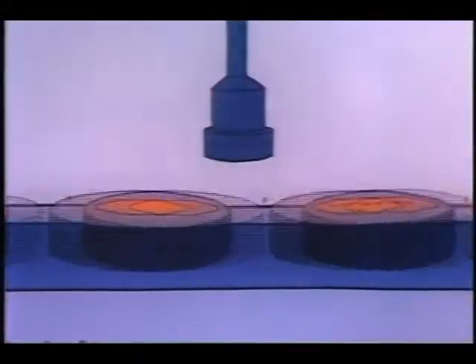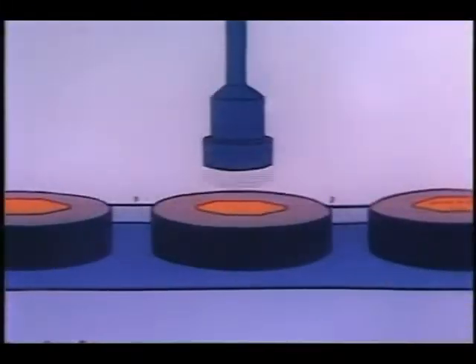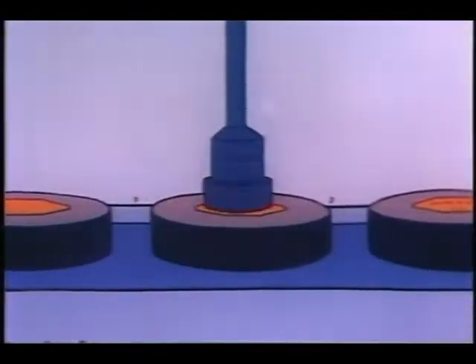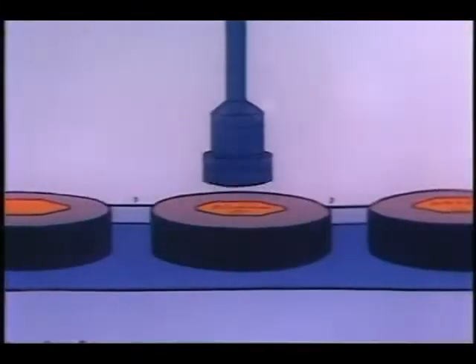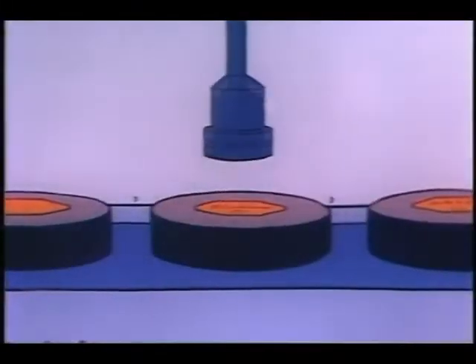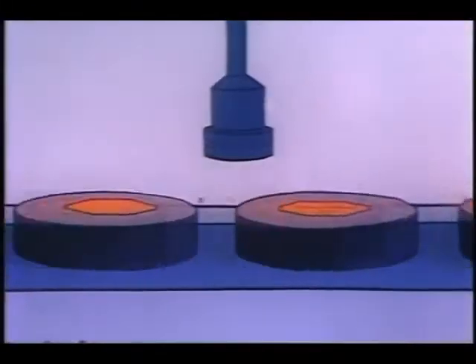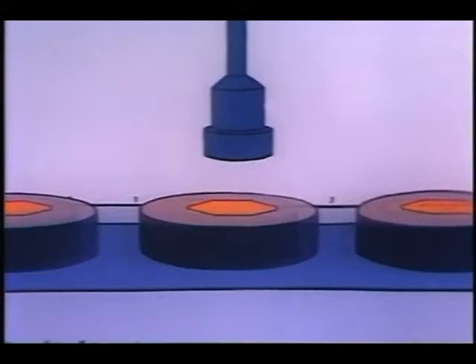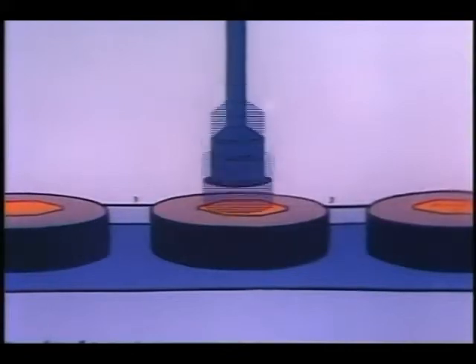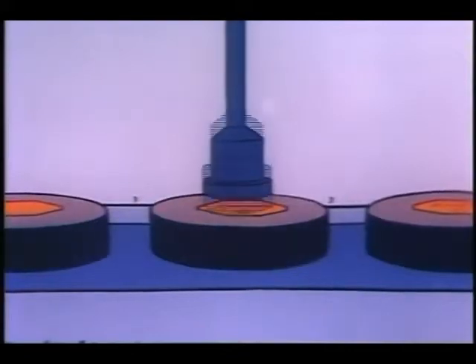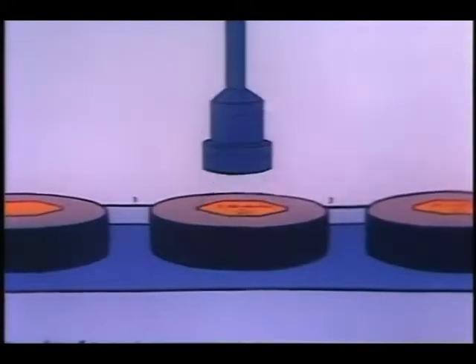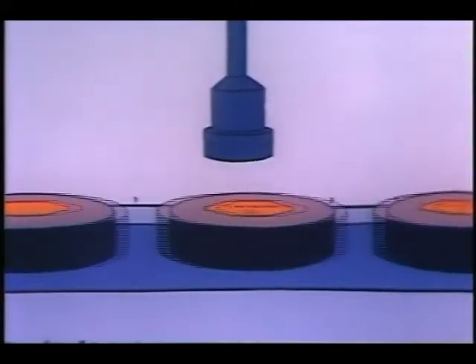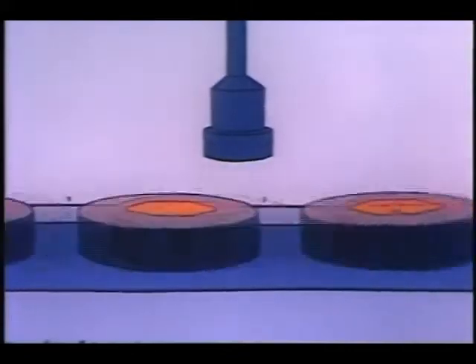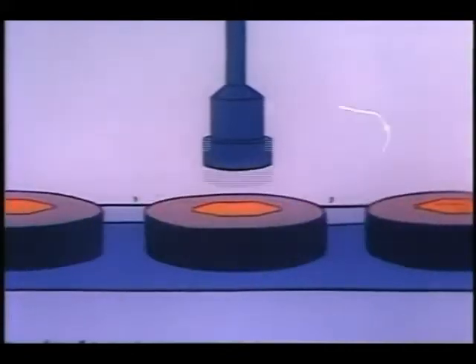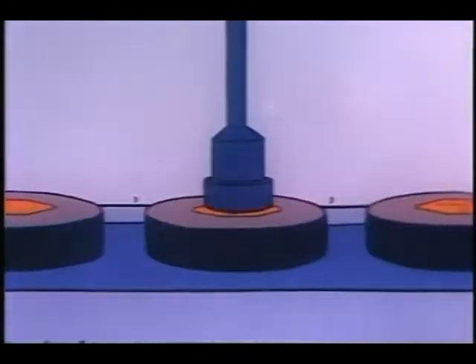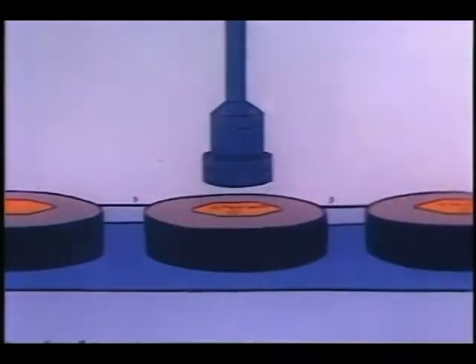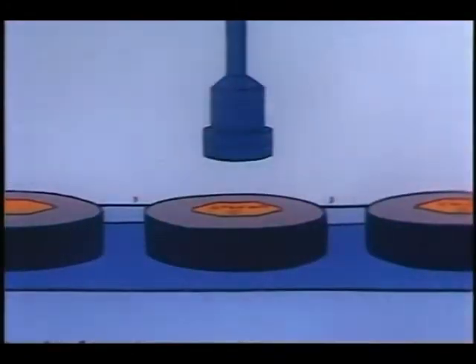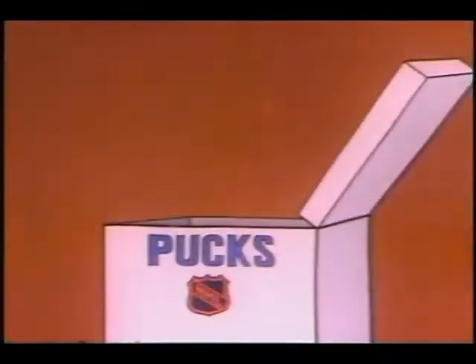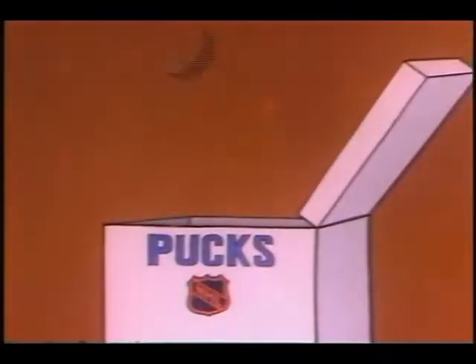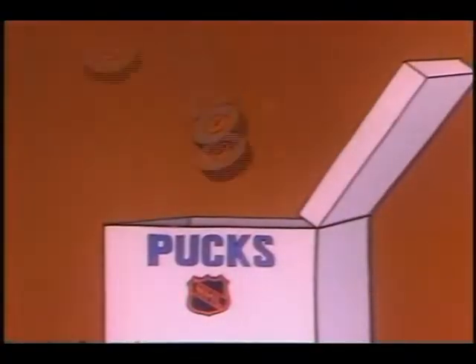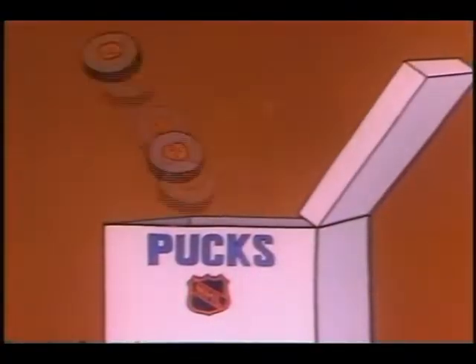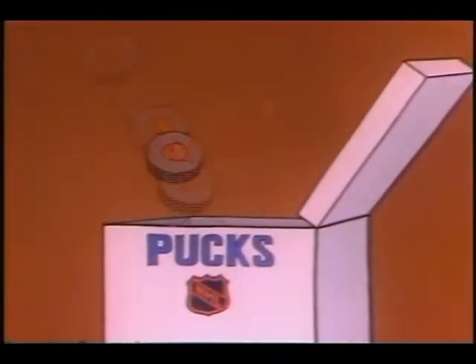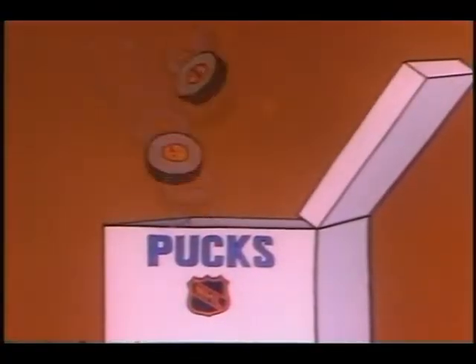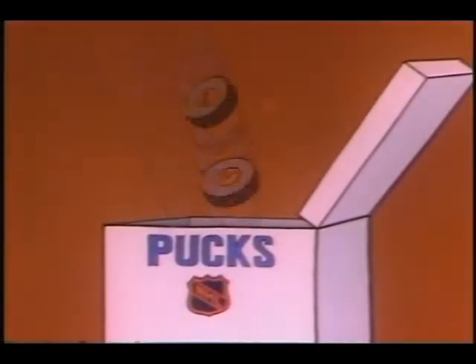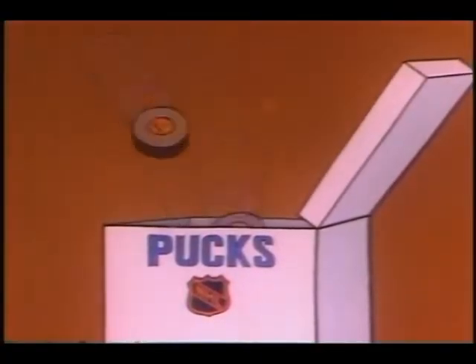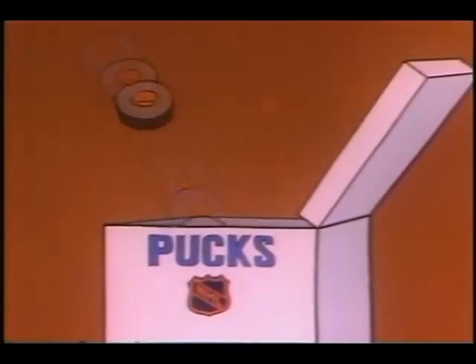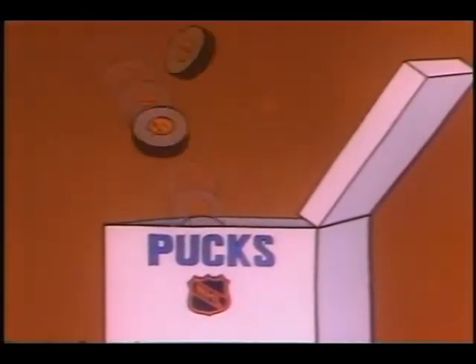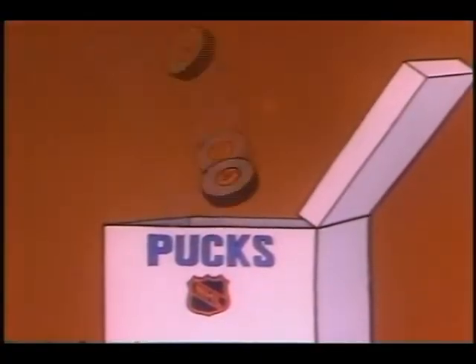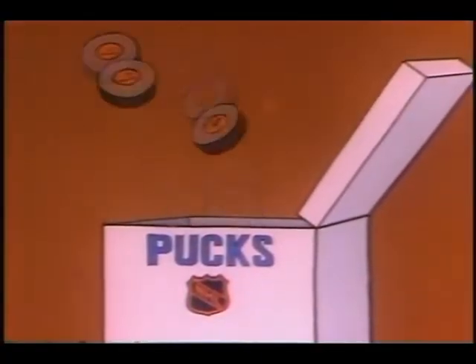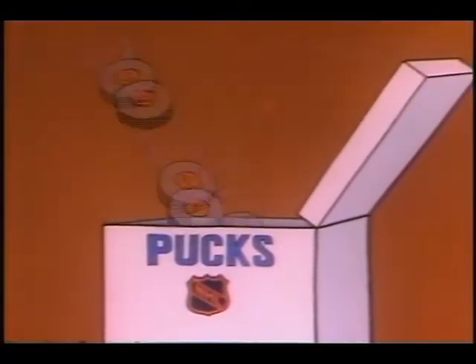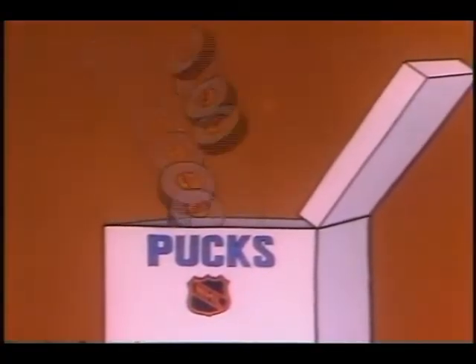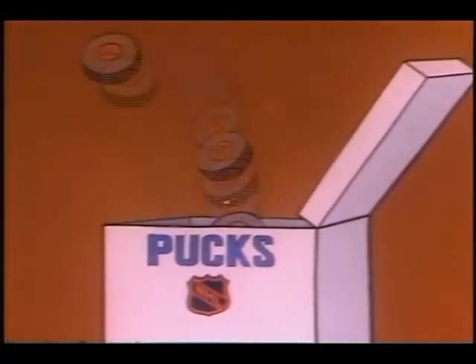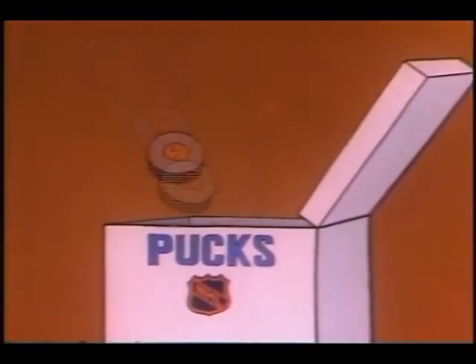The last touch is the stamping of the NHL insignia, and a new season has its supply of hockey pucks.